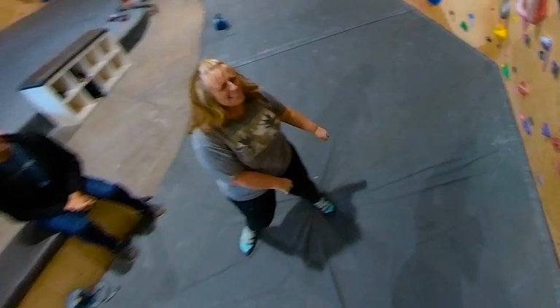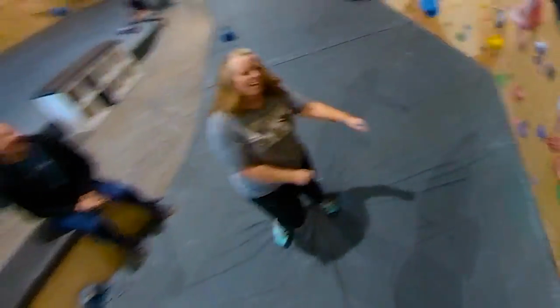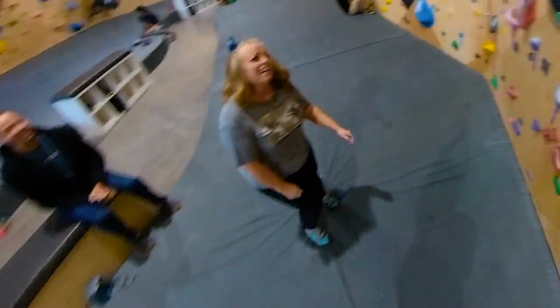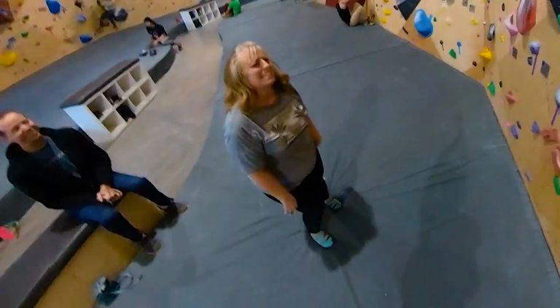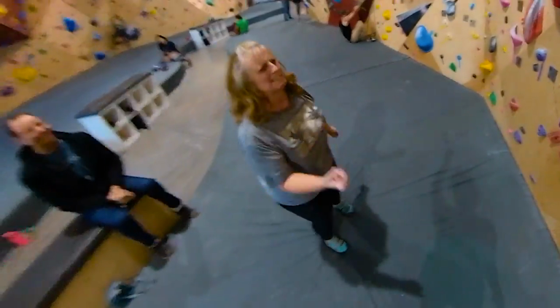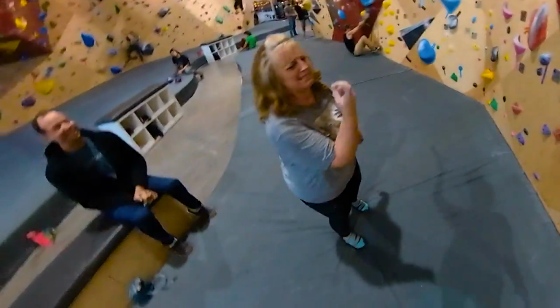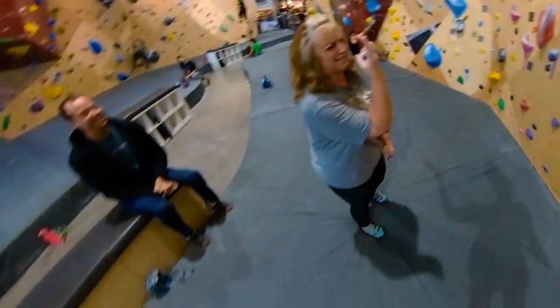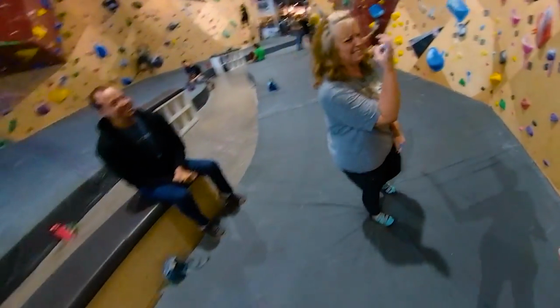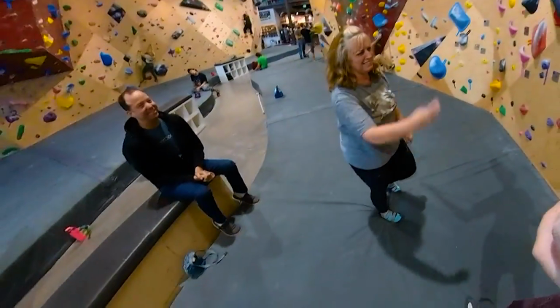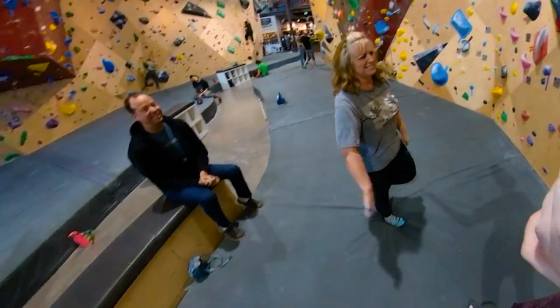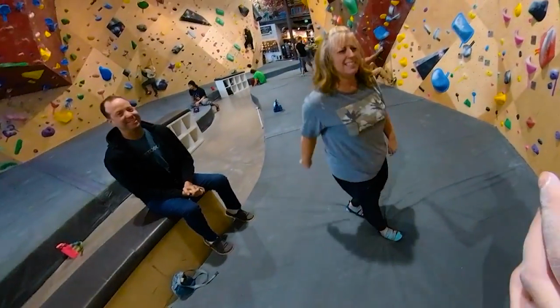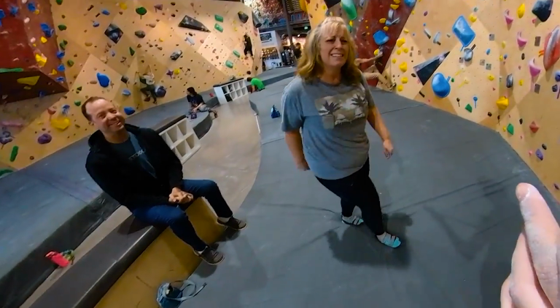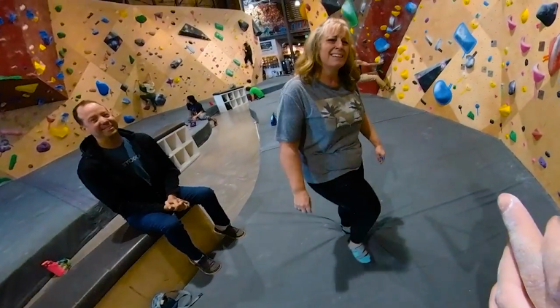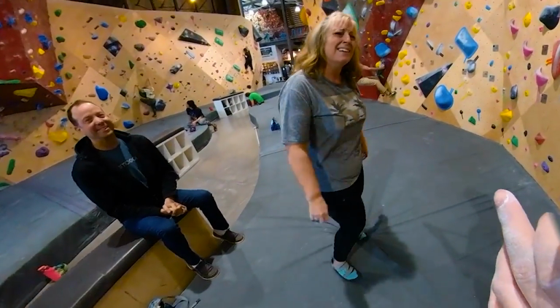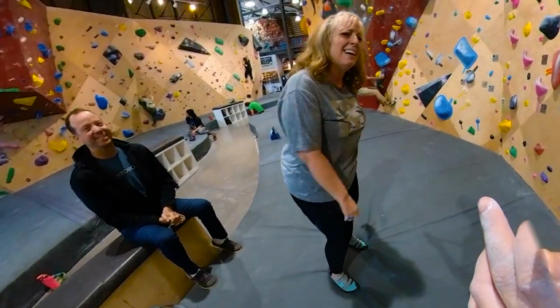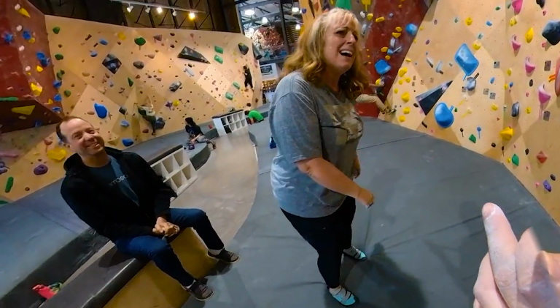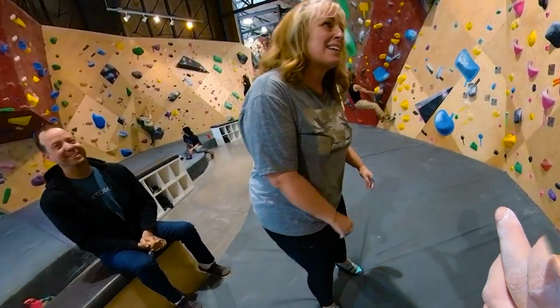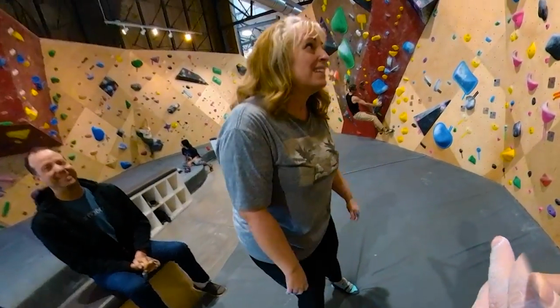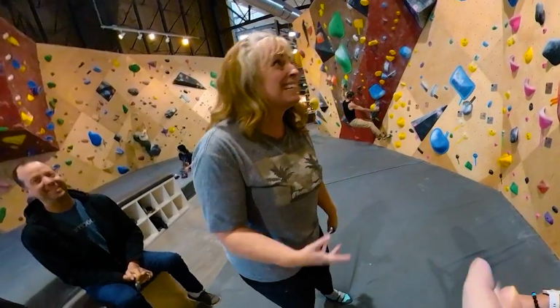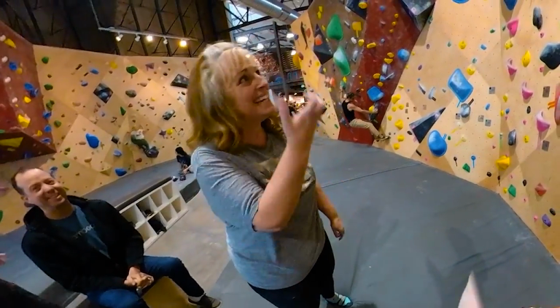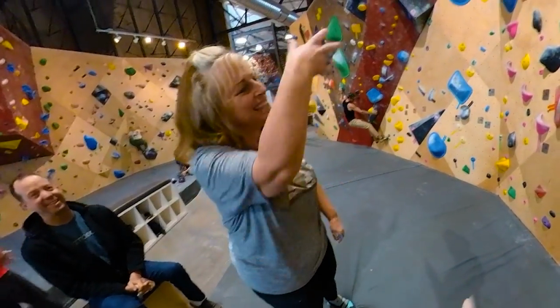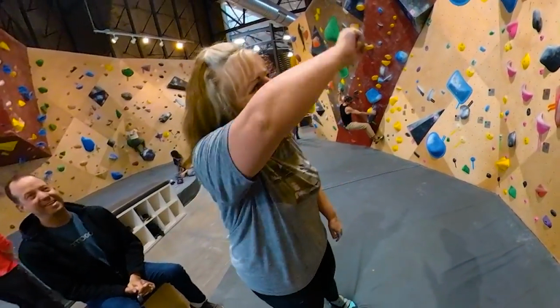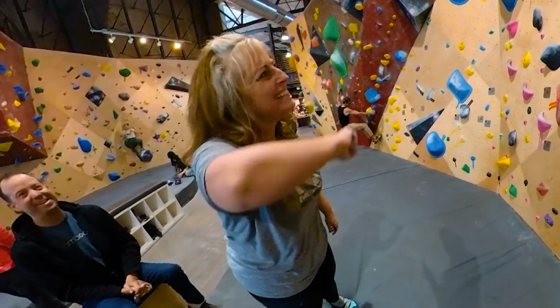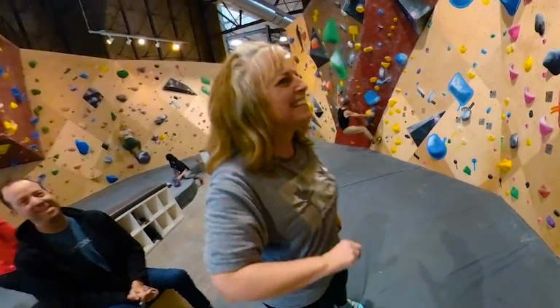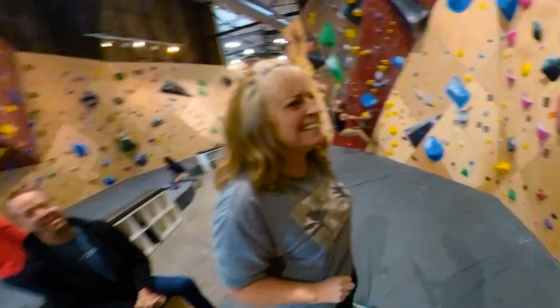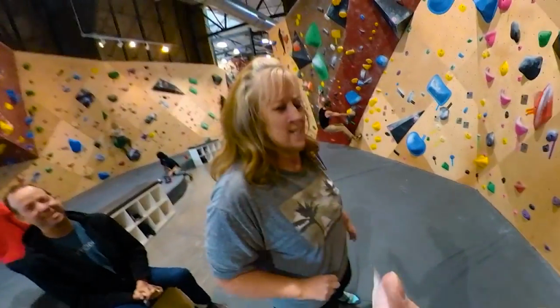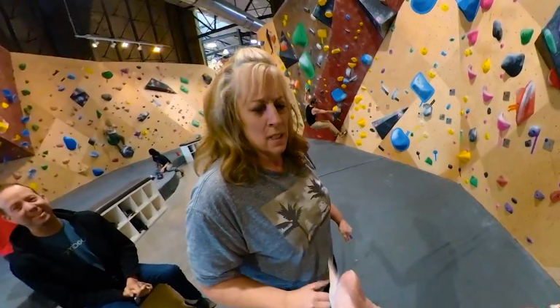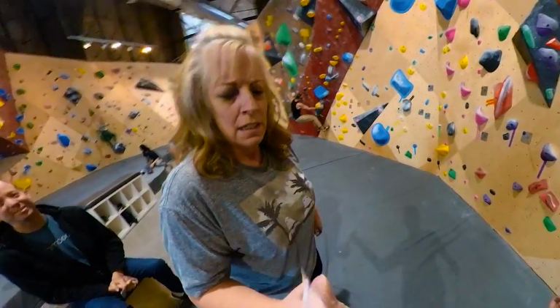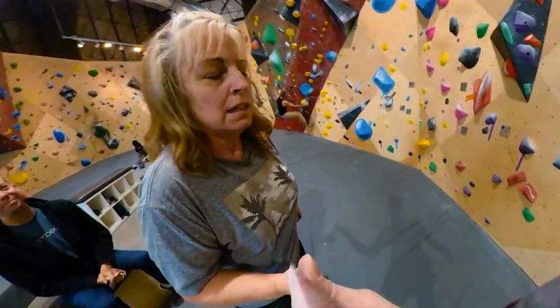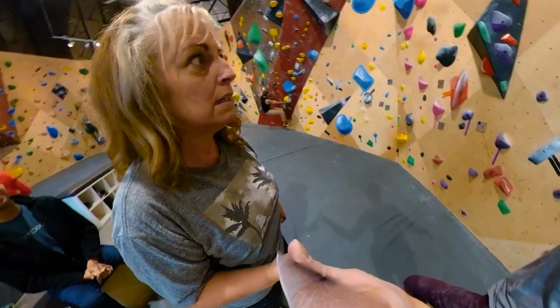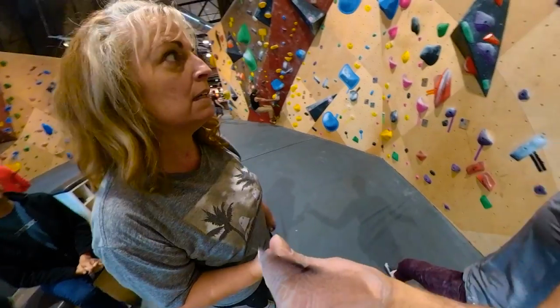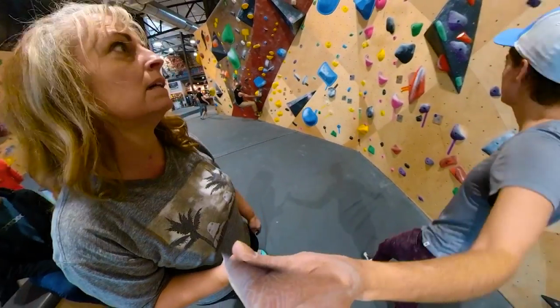Today we're teaching Ginger a new skill that will immediately level up her climbing so she can make that move.